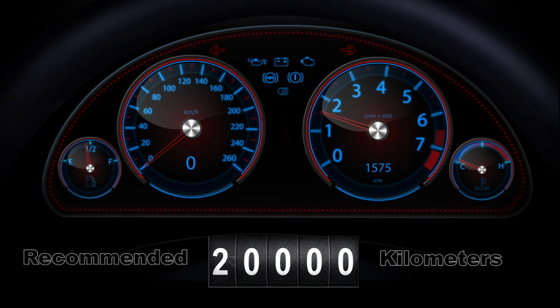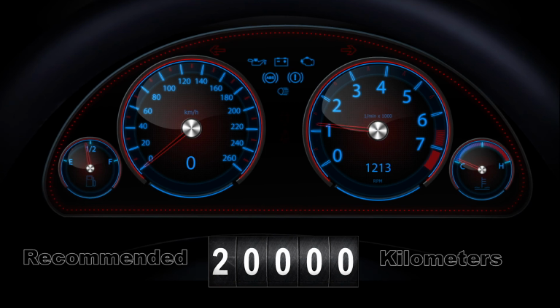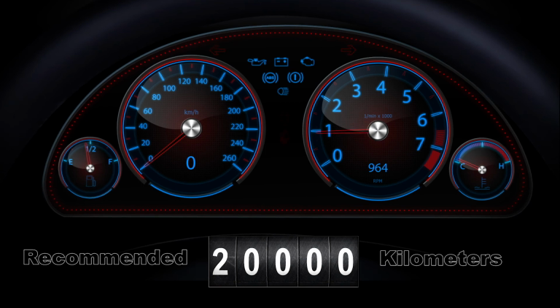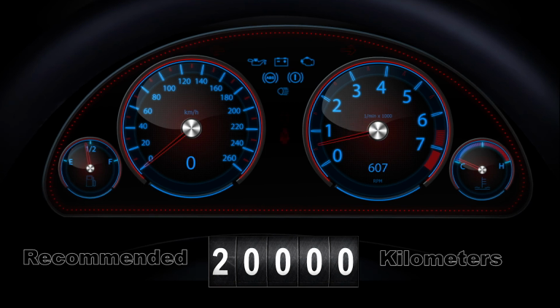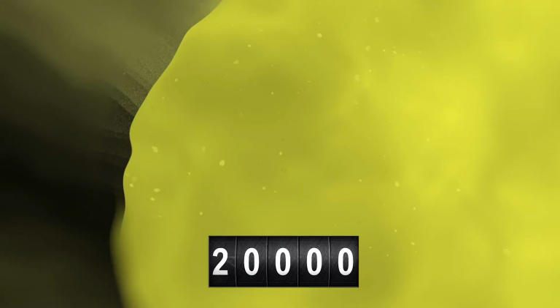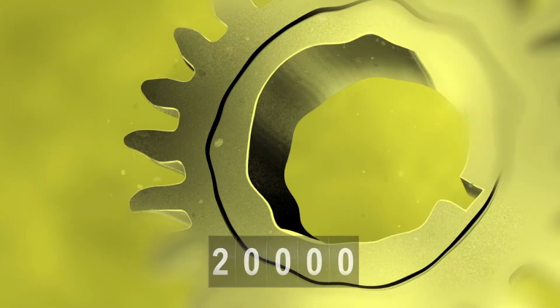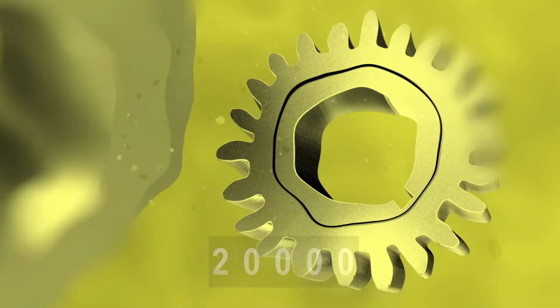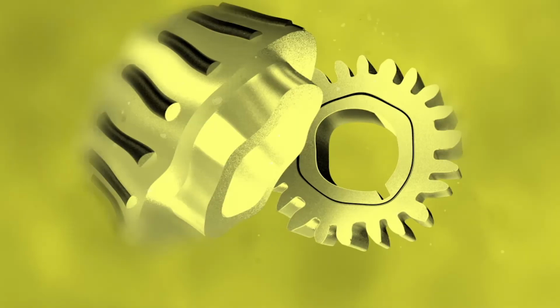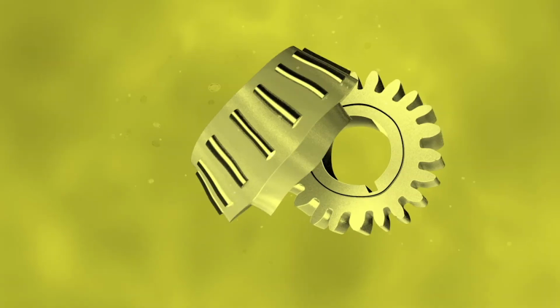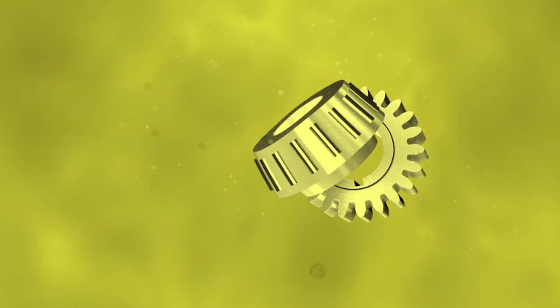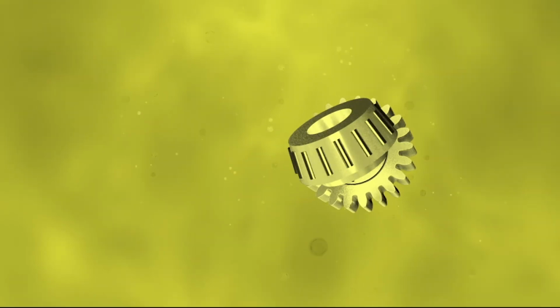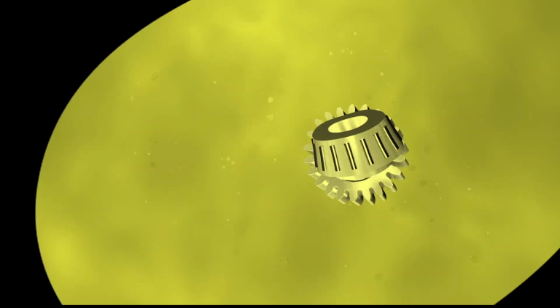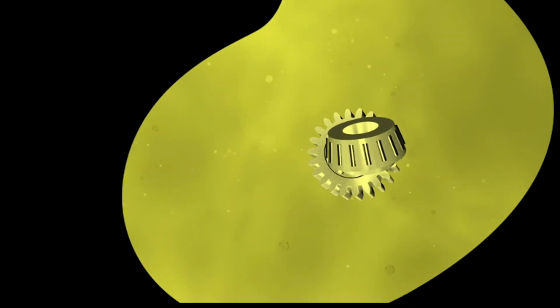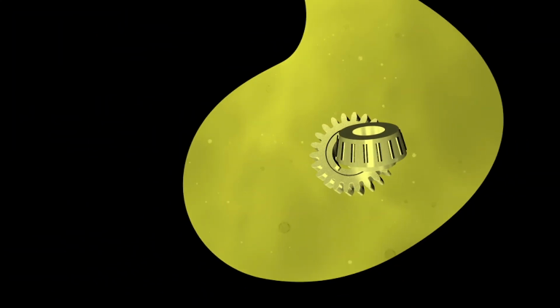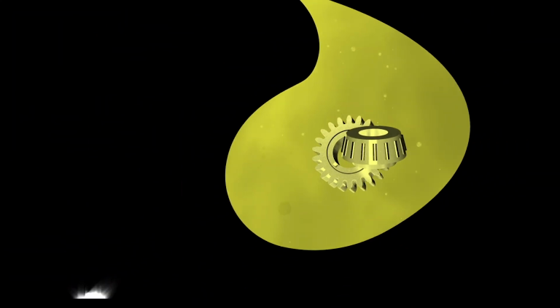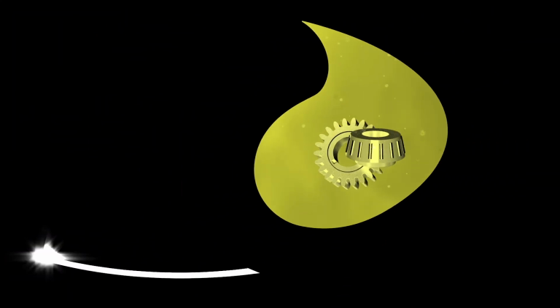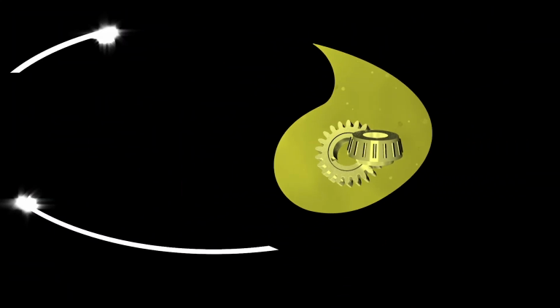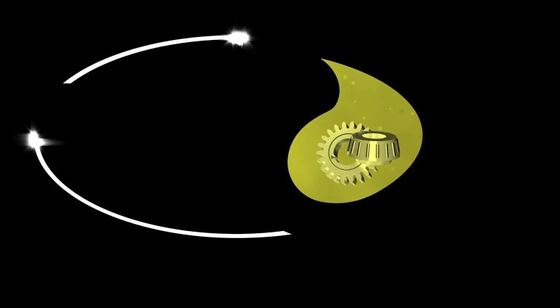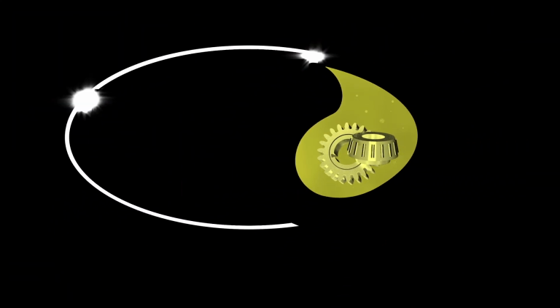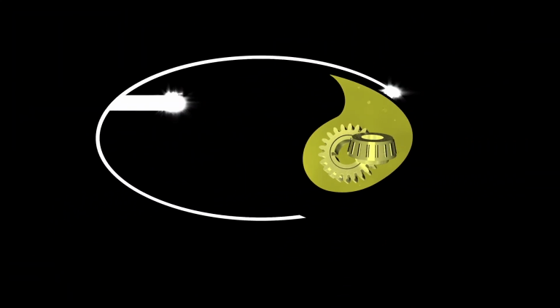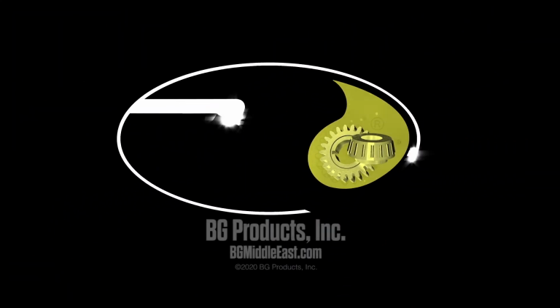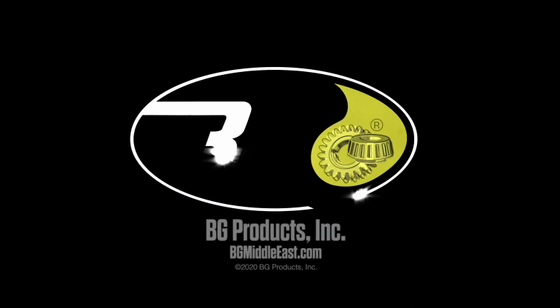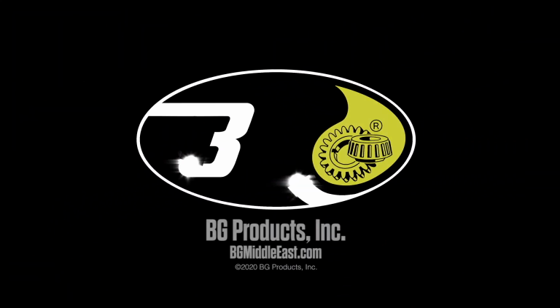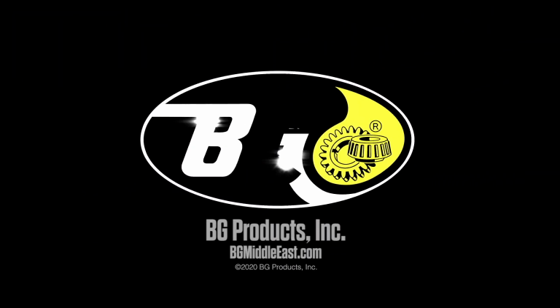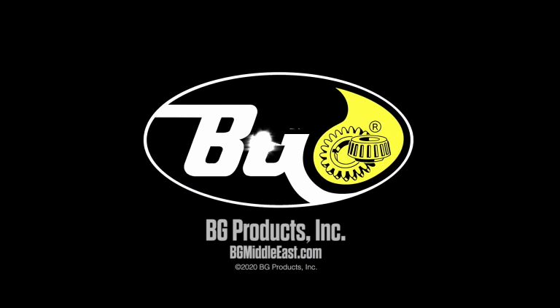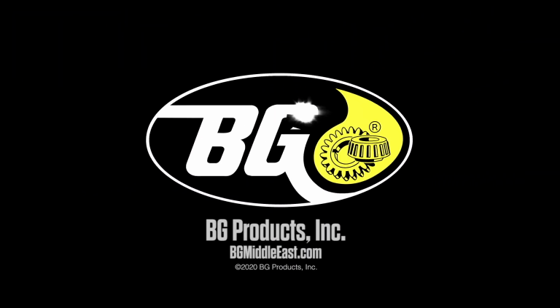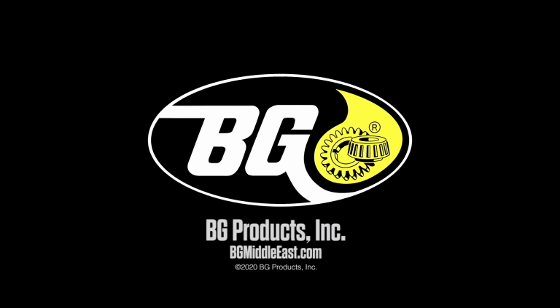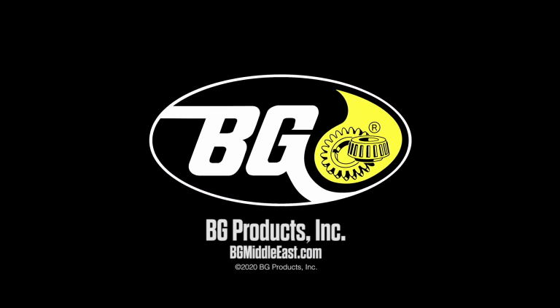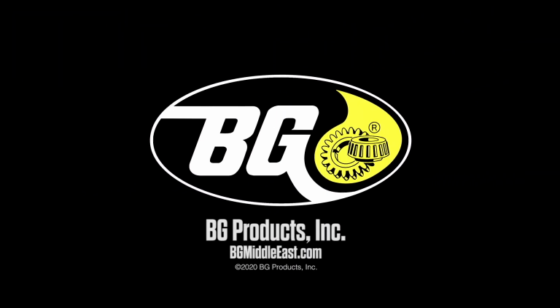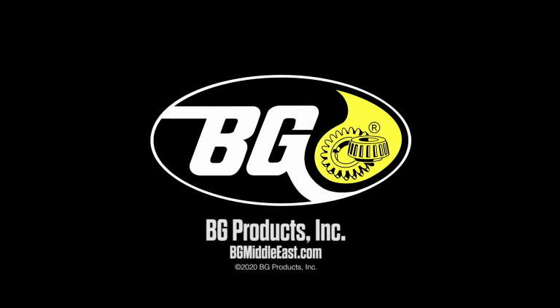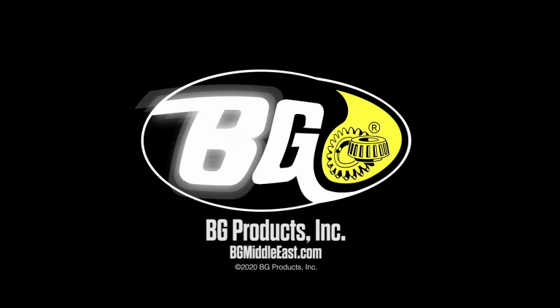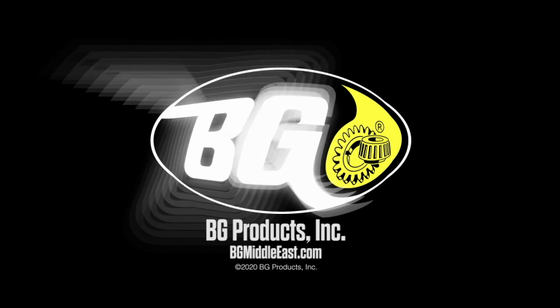To learn more, please visit us at BGMiddleEast.com. BG.